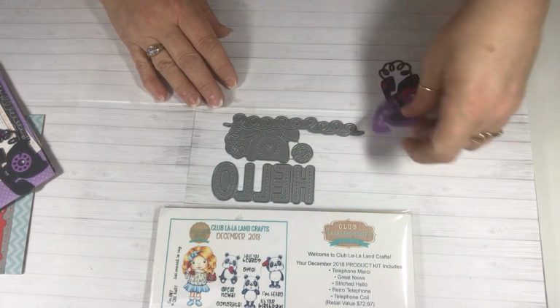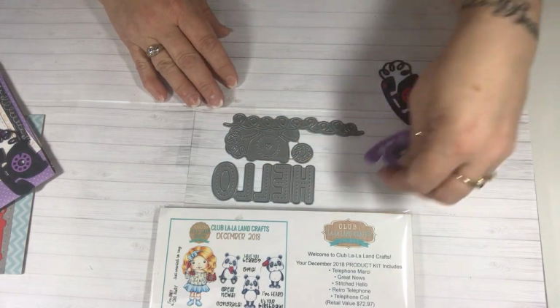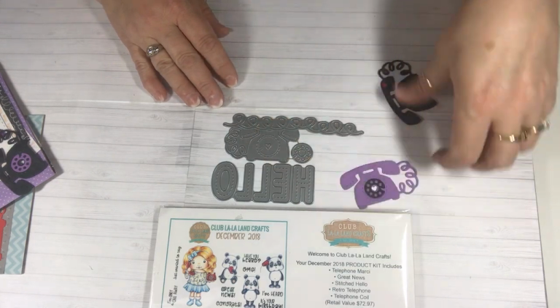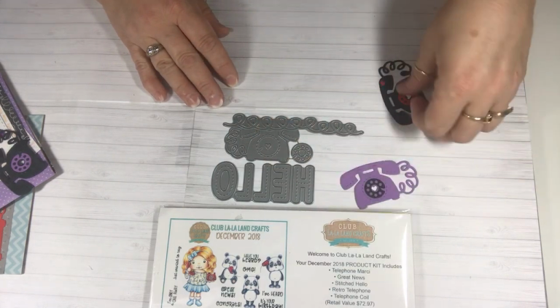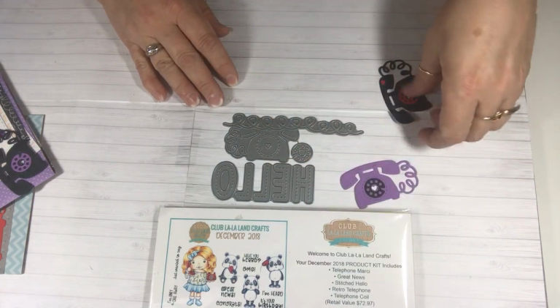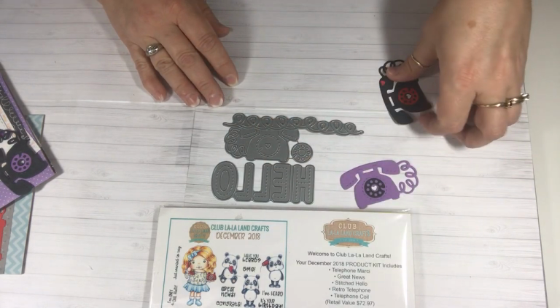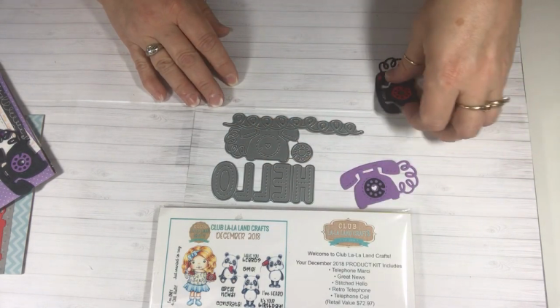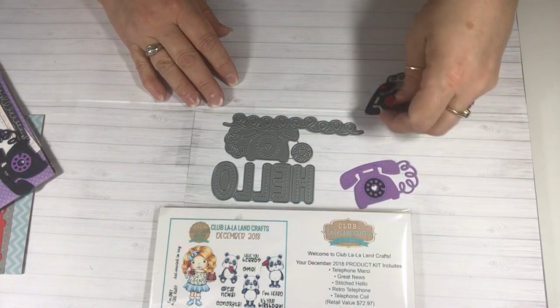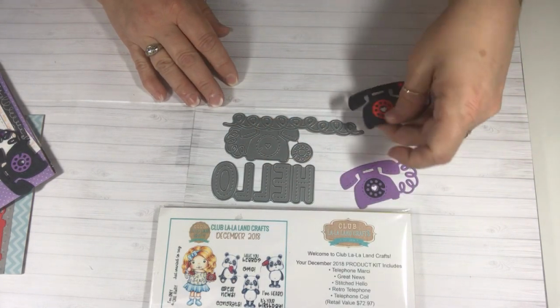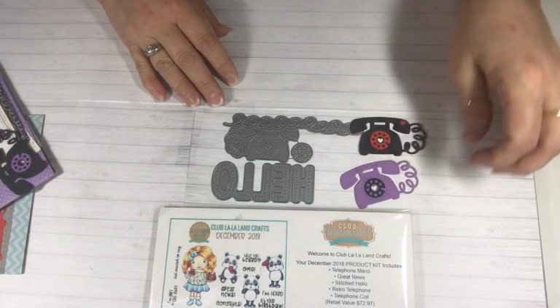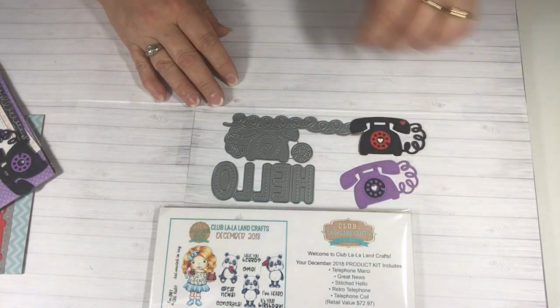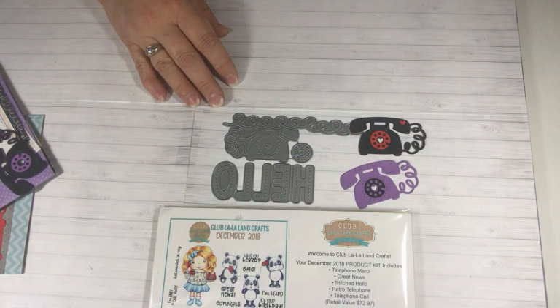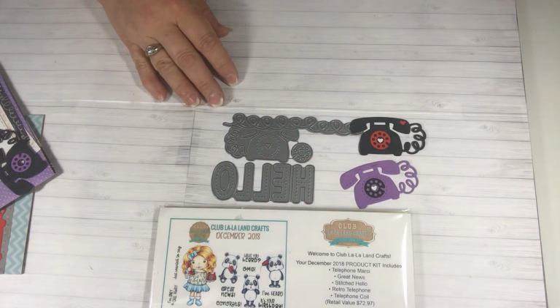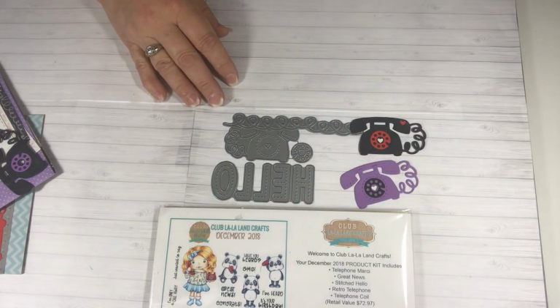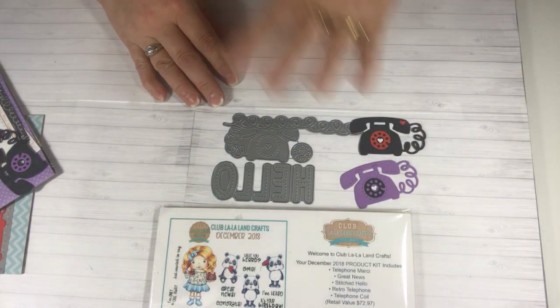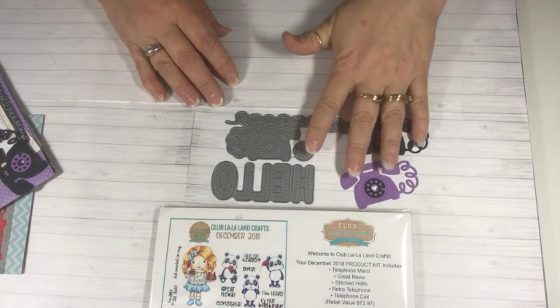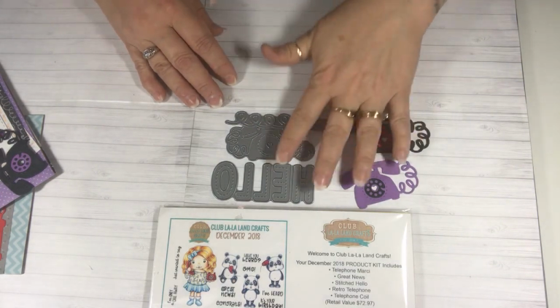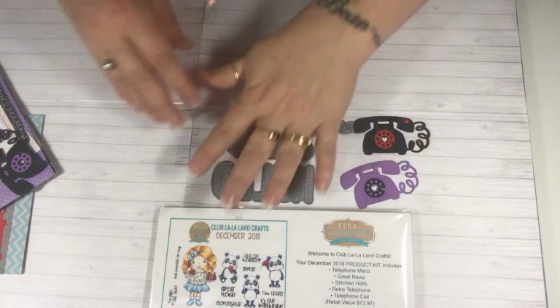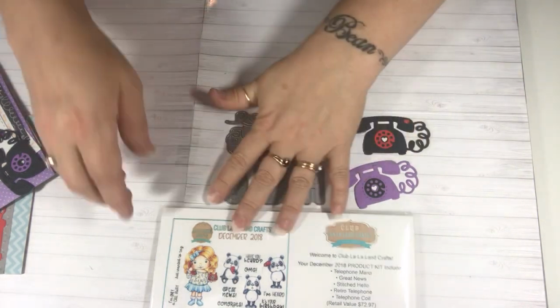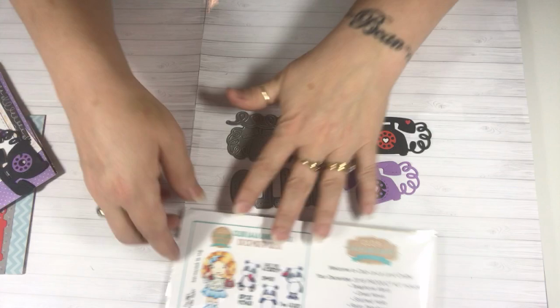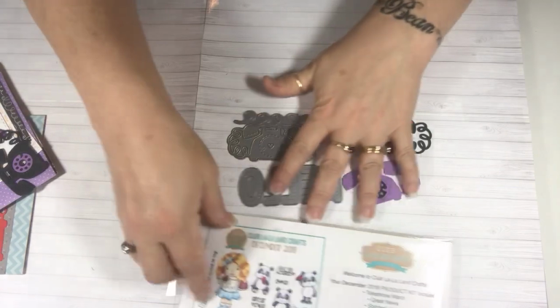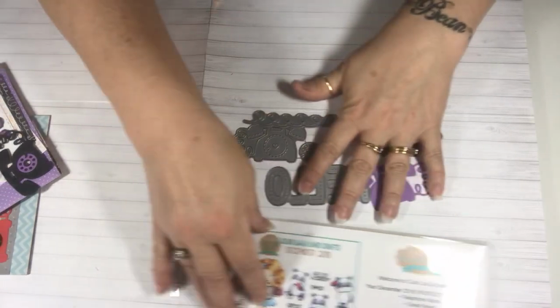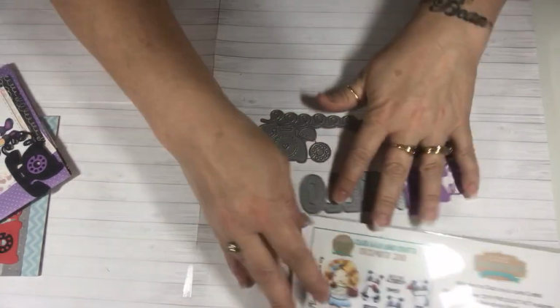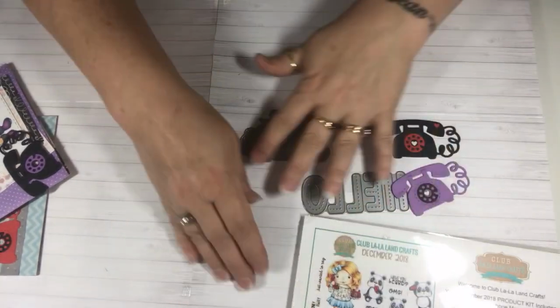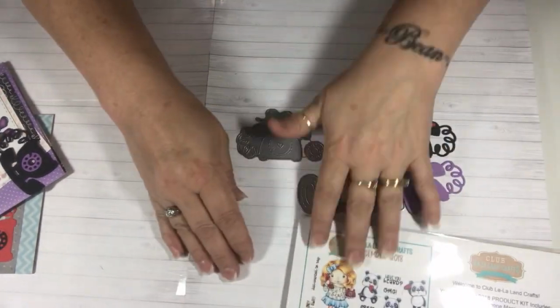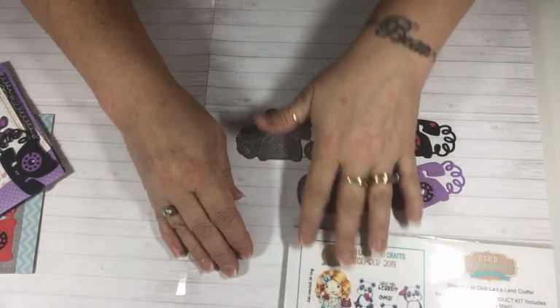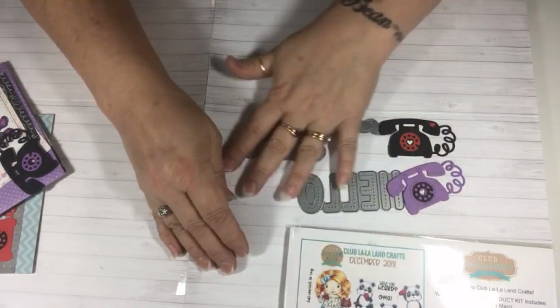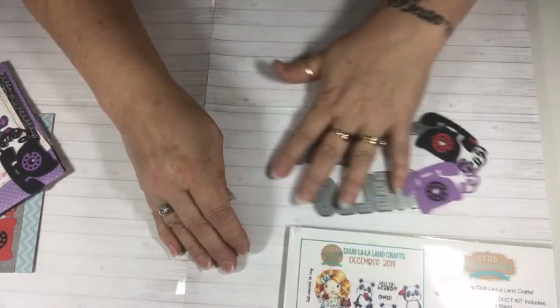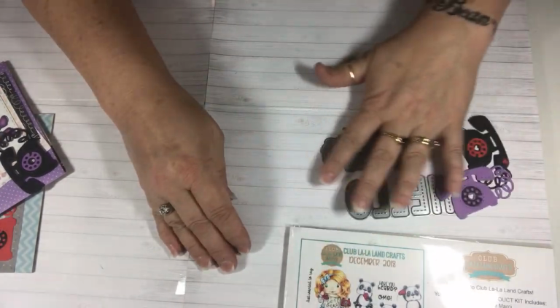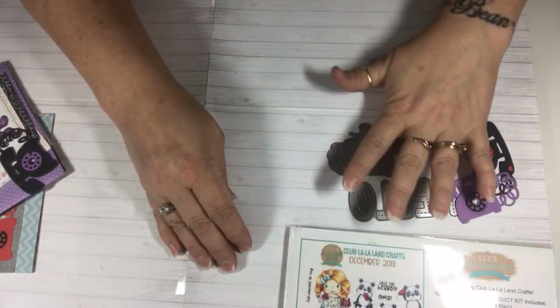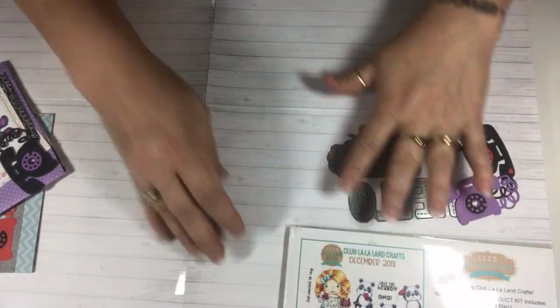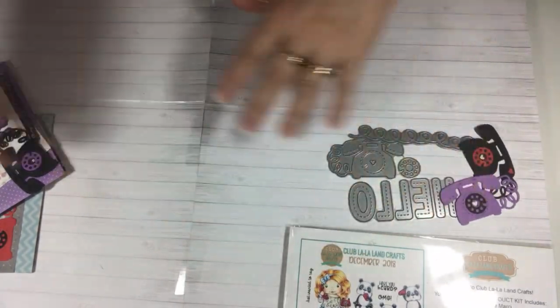These are a couple extra telephones that I cut out. Let me share with you my cards, you guys. So that was the kit.